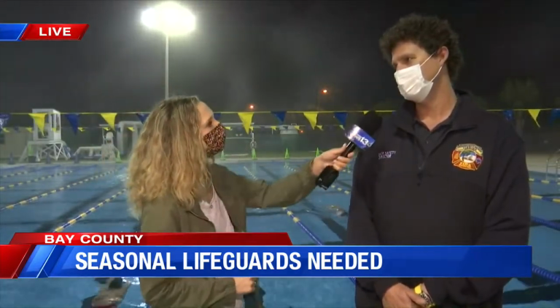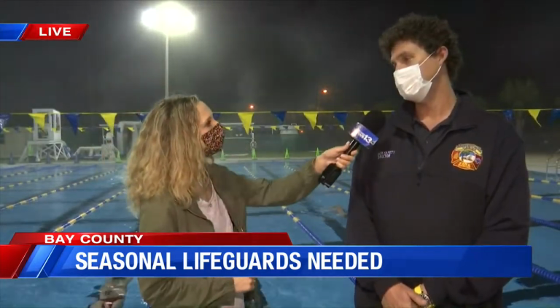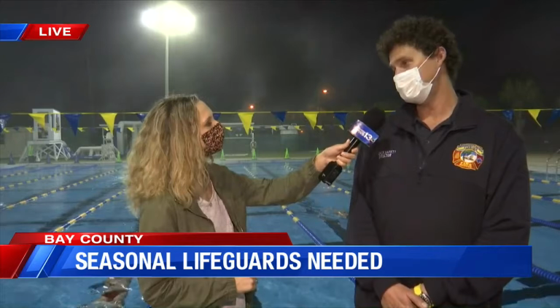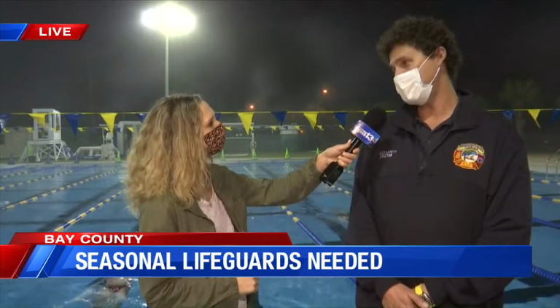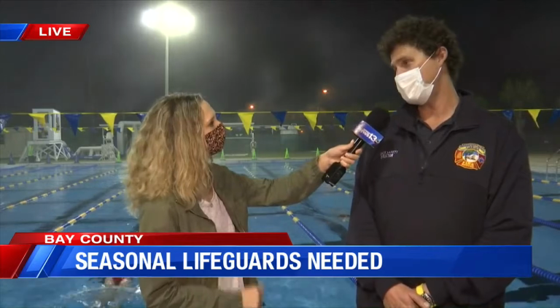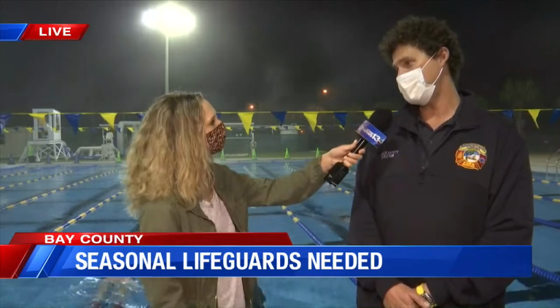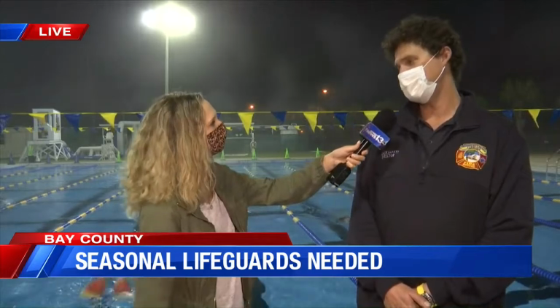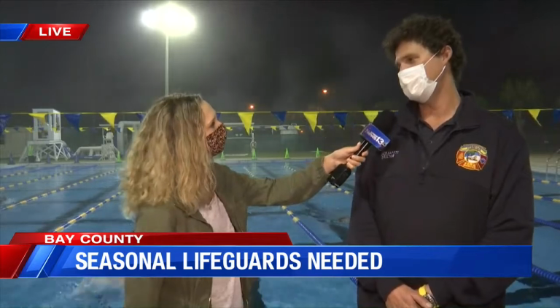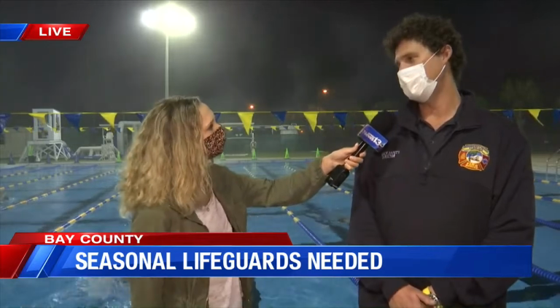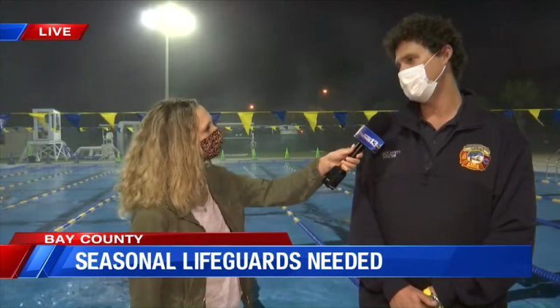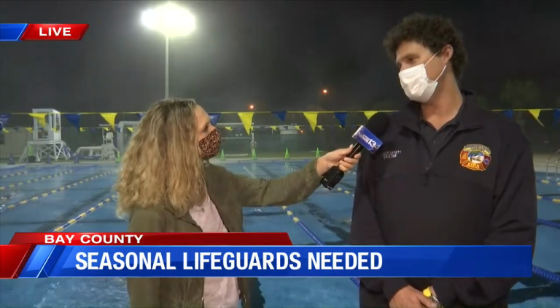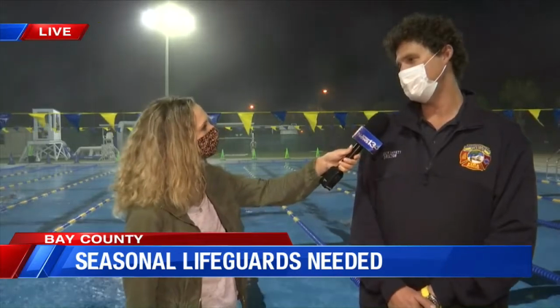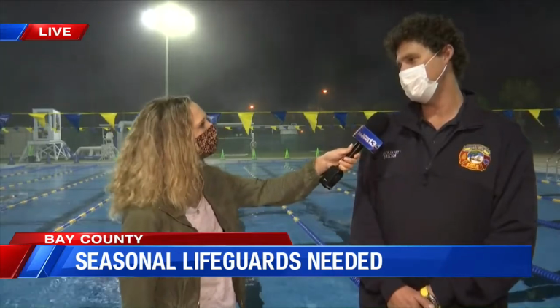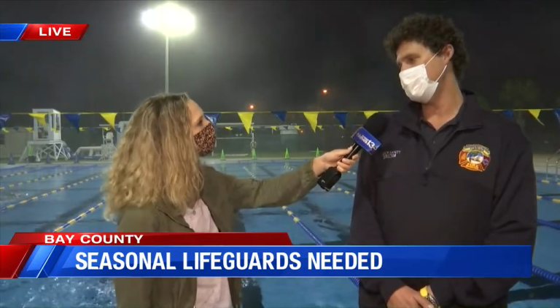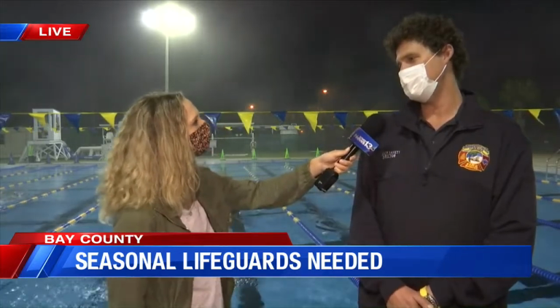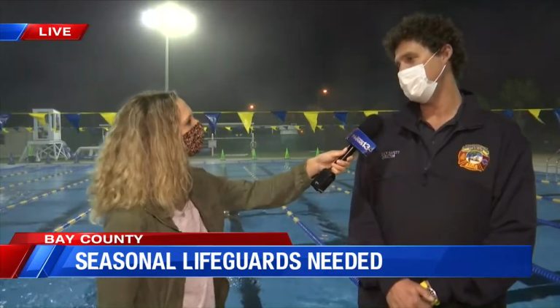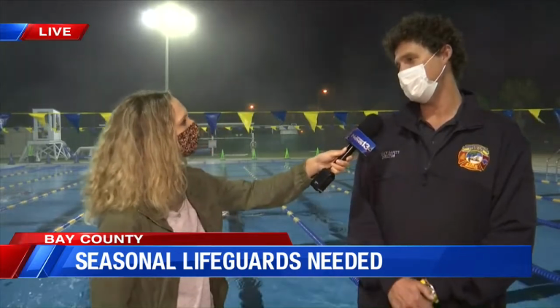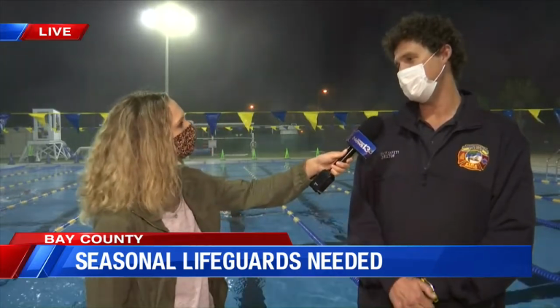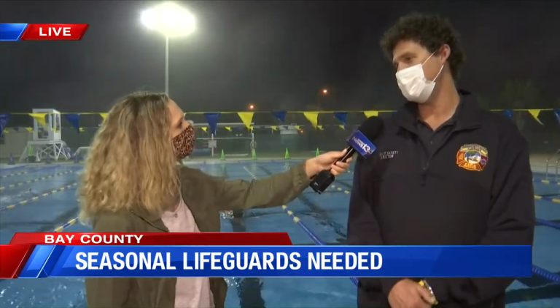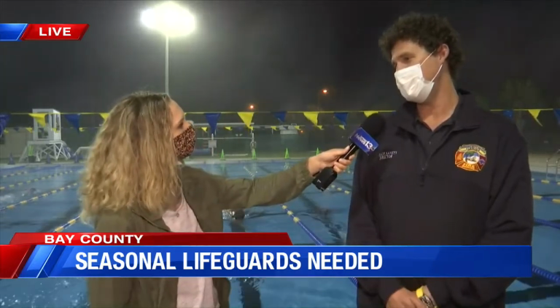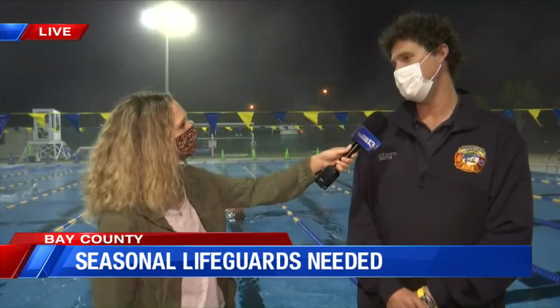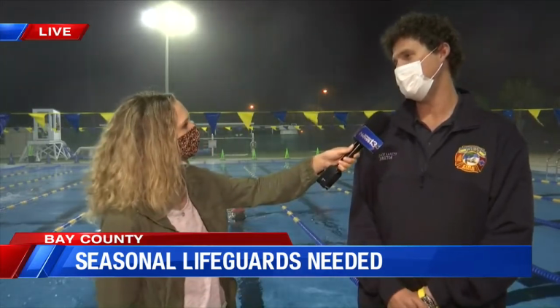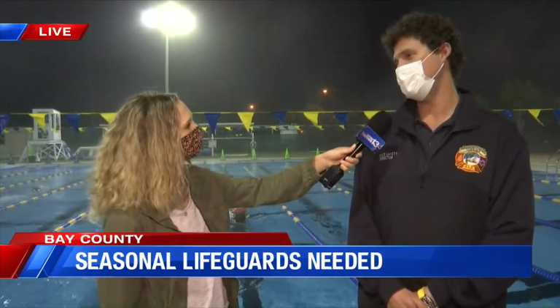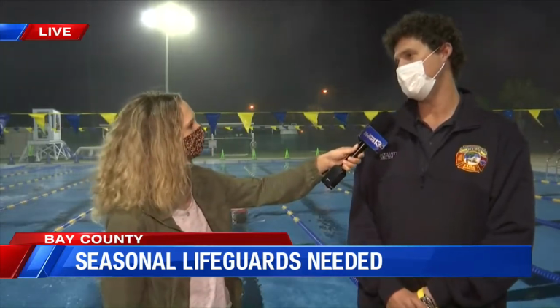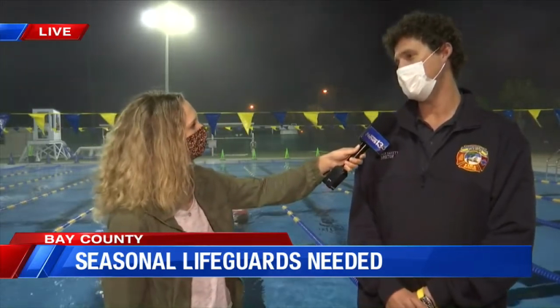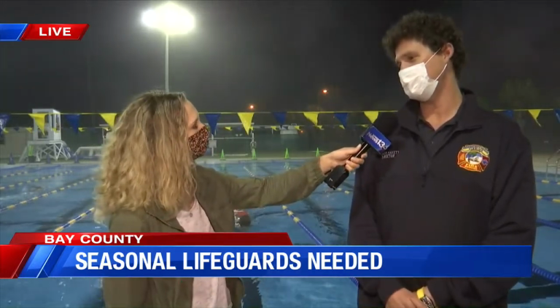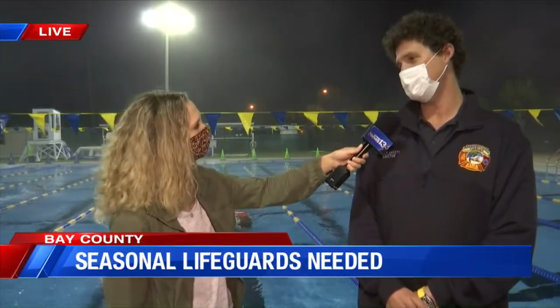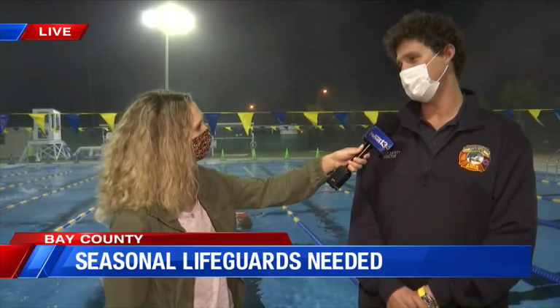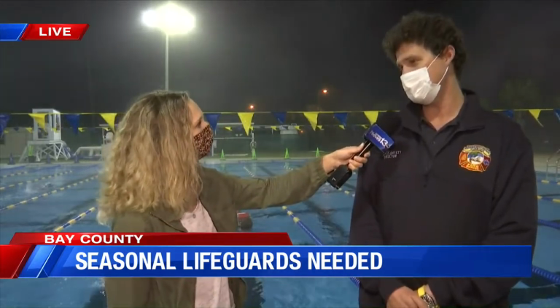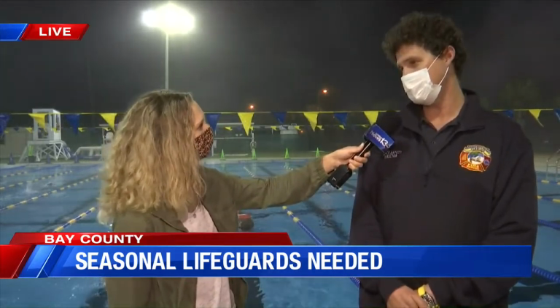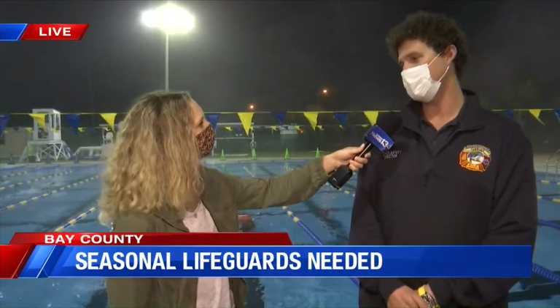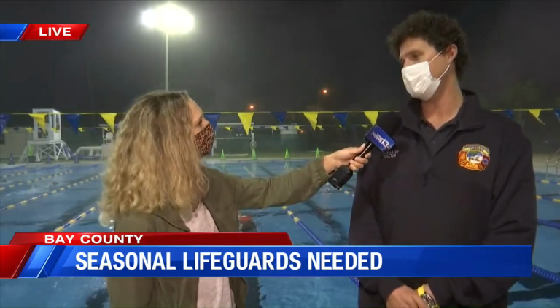This Saturday at 1:30 PM here at the Aquatic Center in Frank Brown Park.